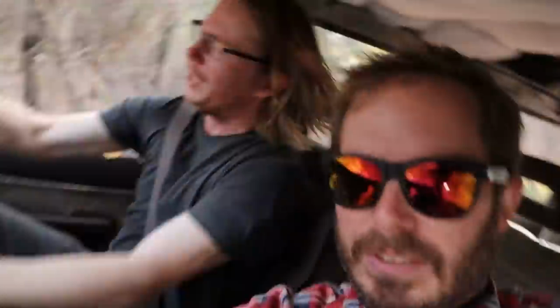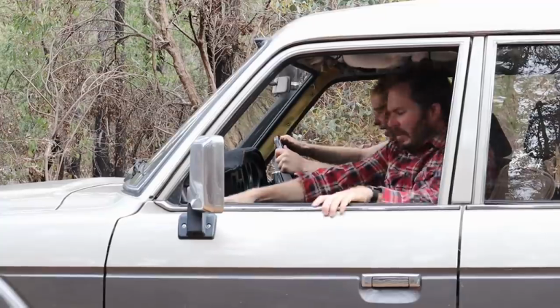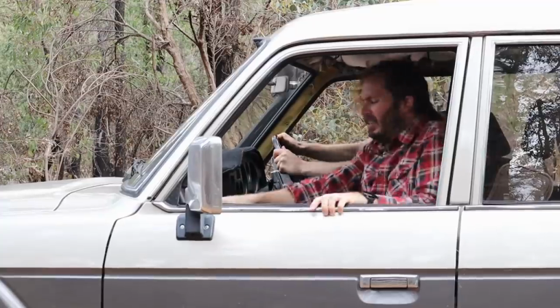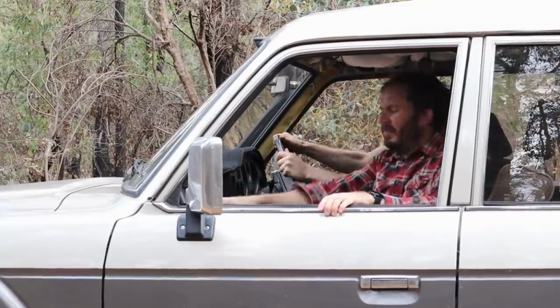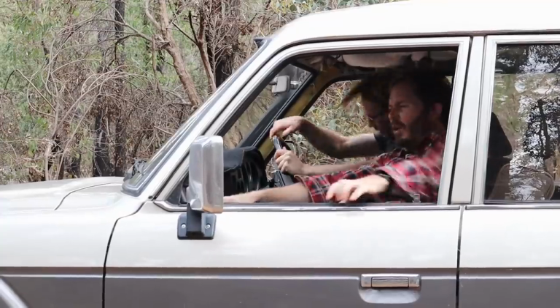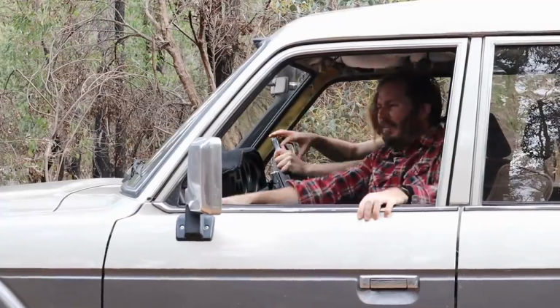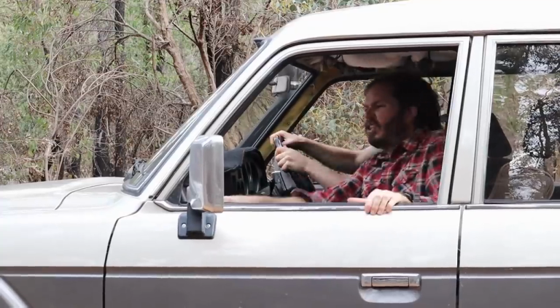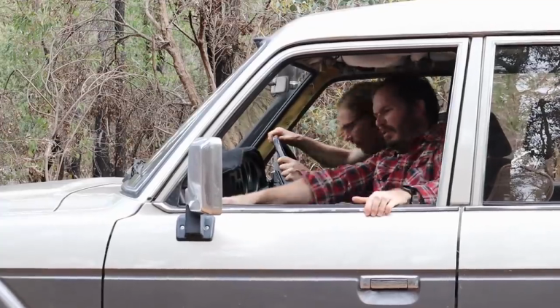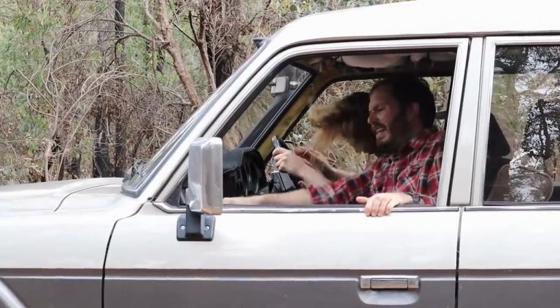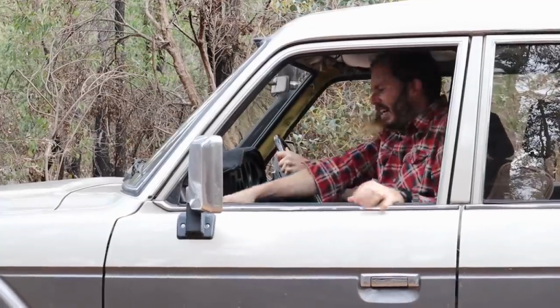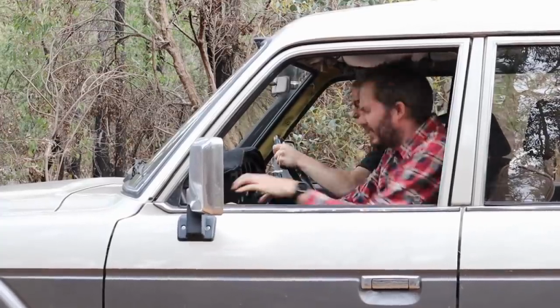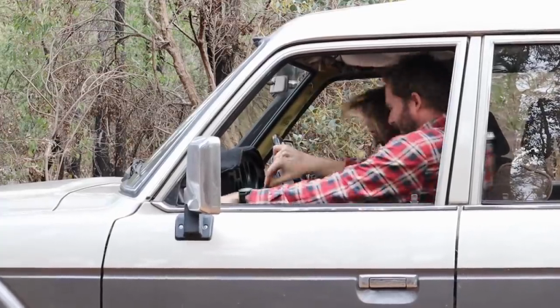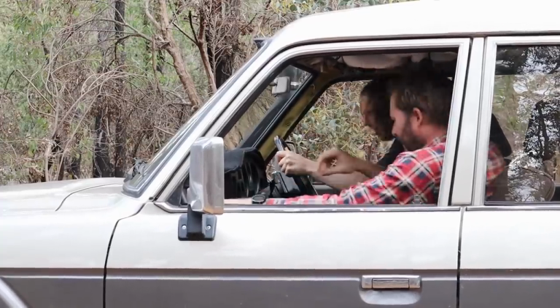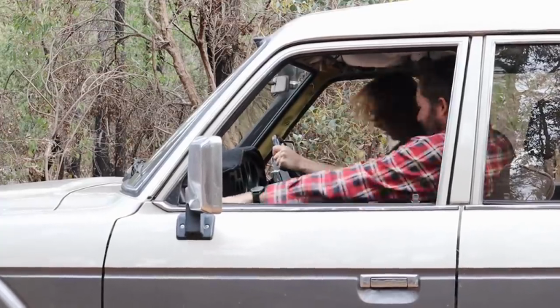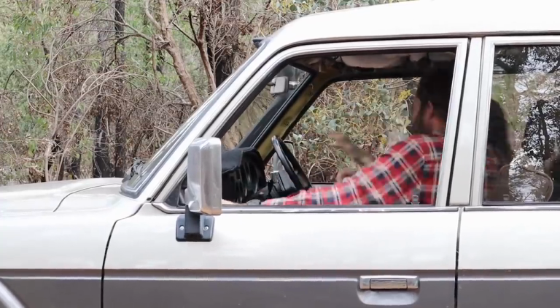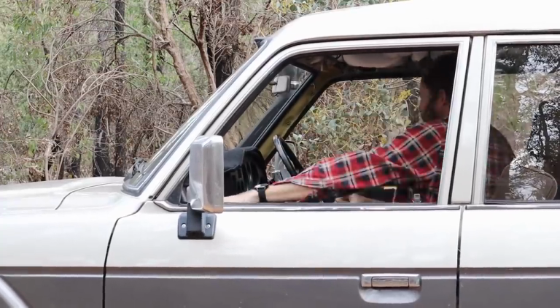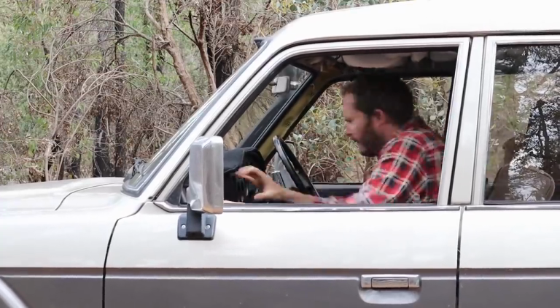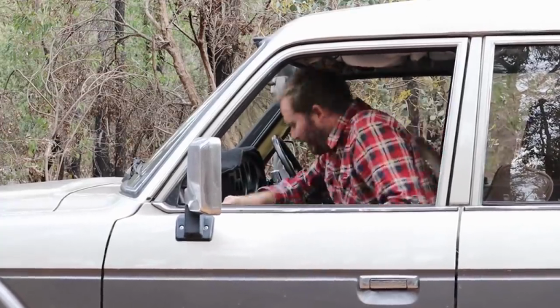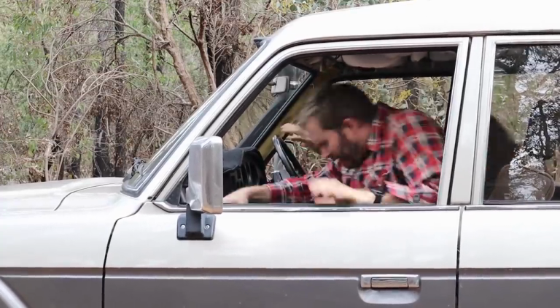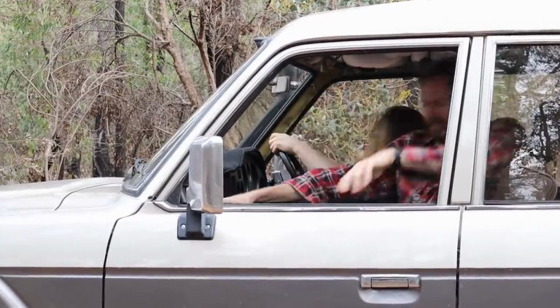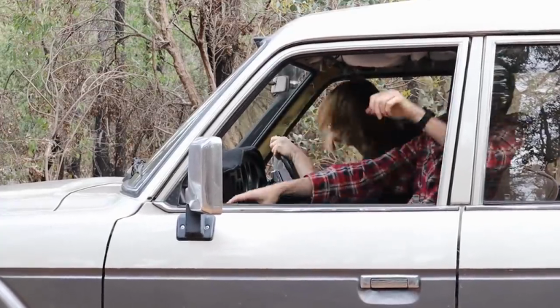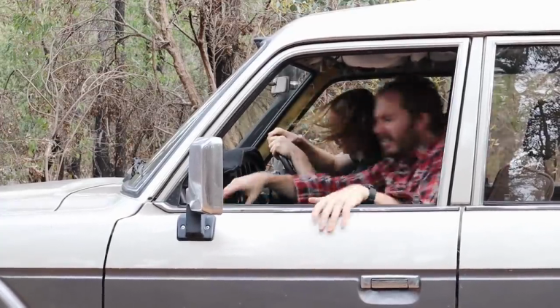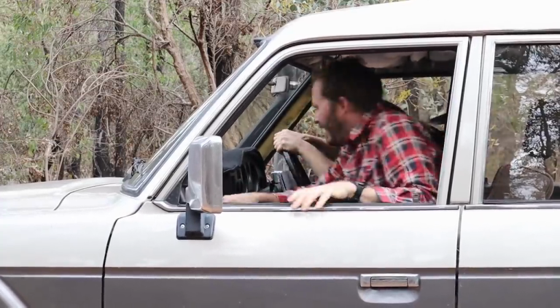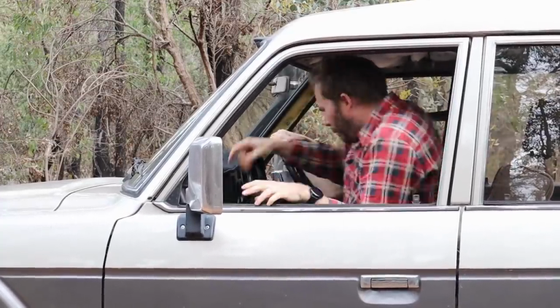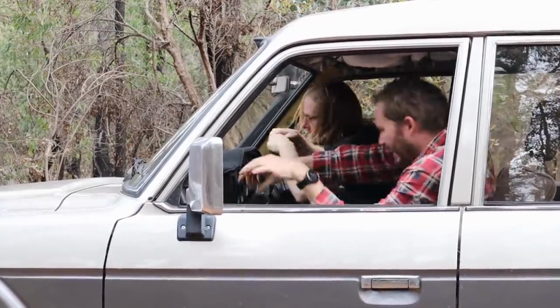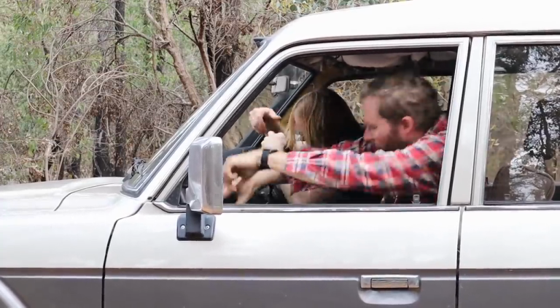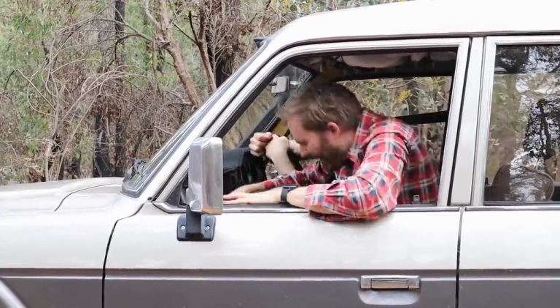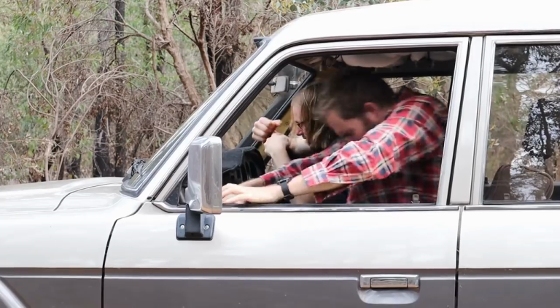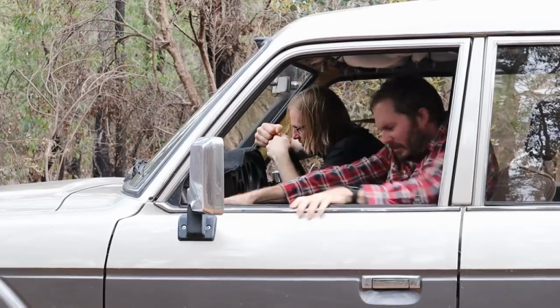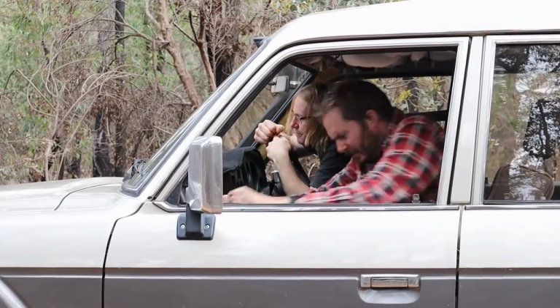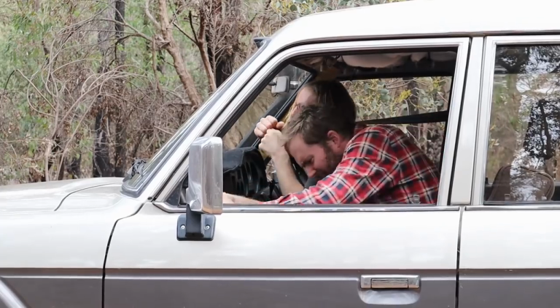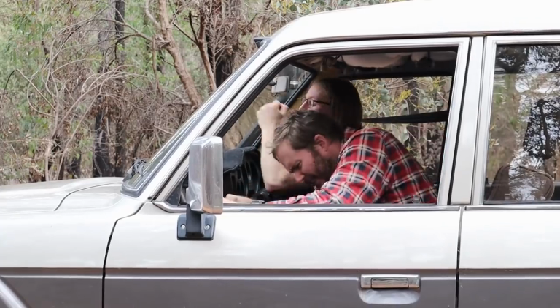Oh no, we're driving too fast! Hit the brakes! Brakes!